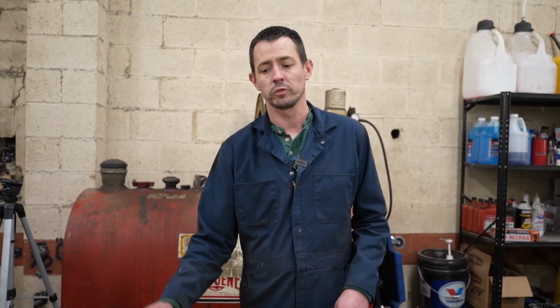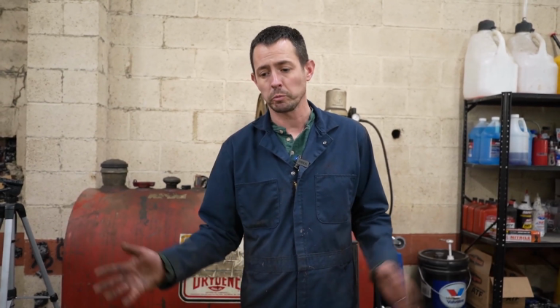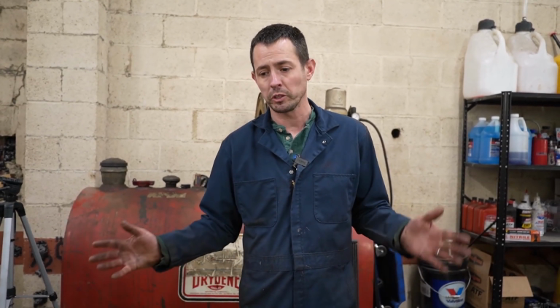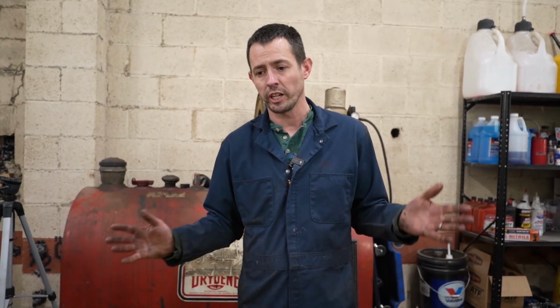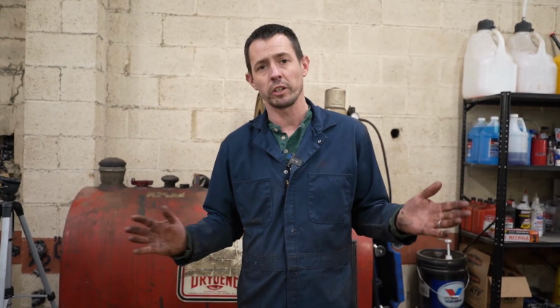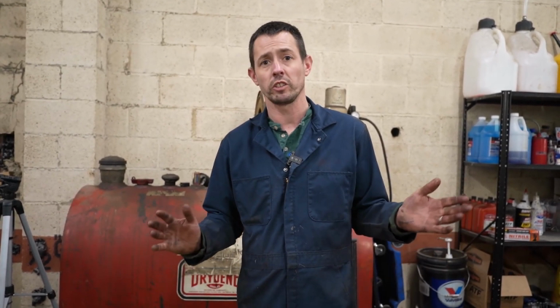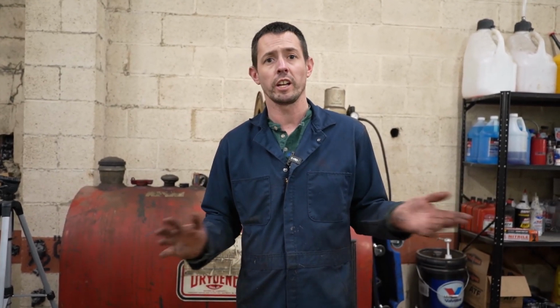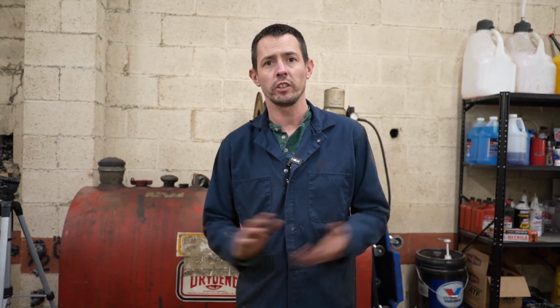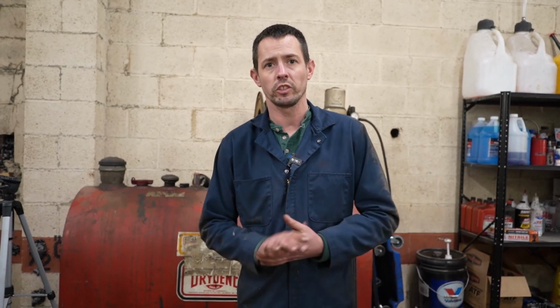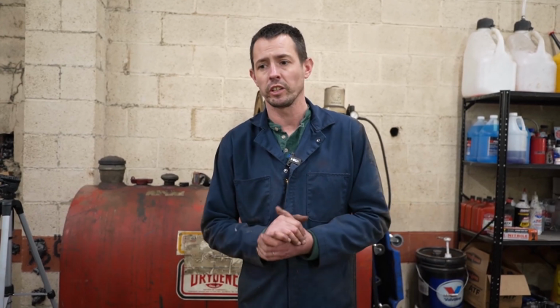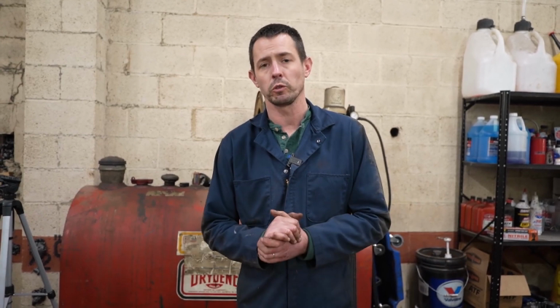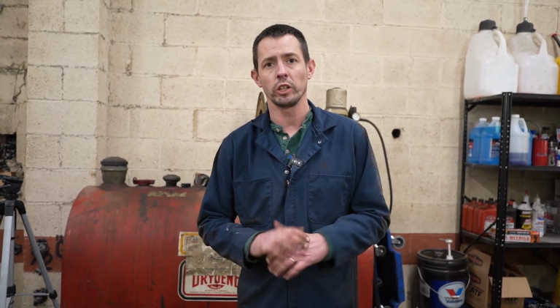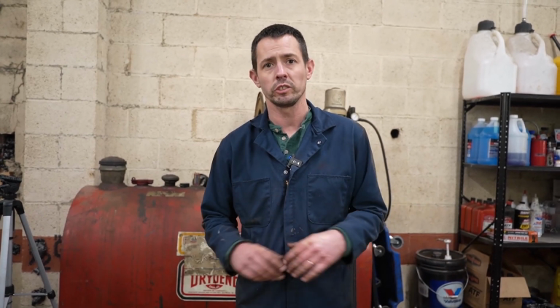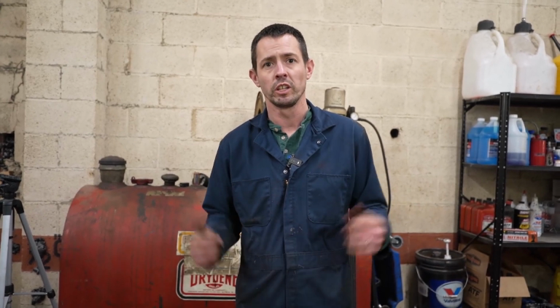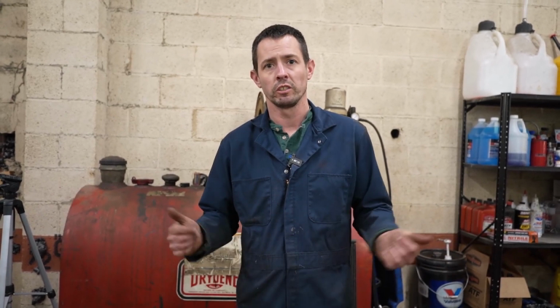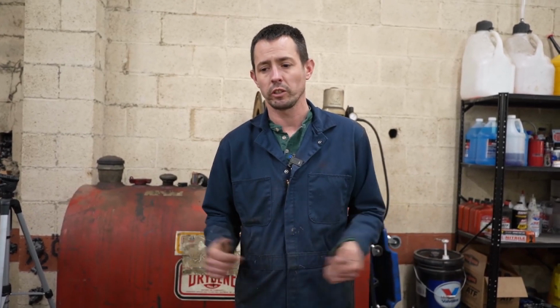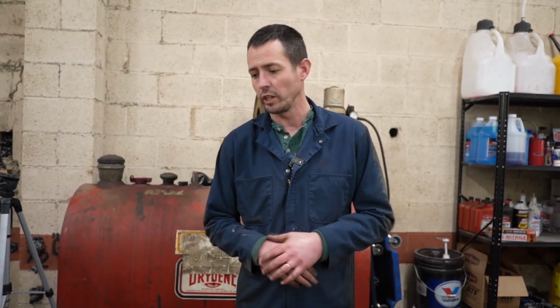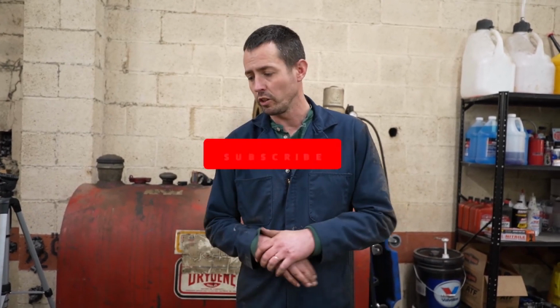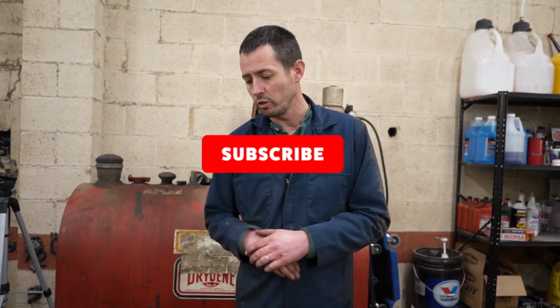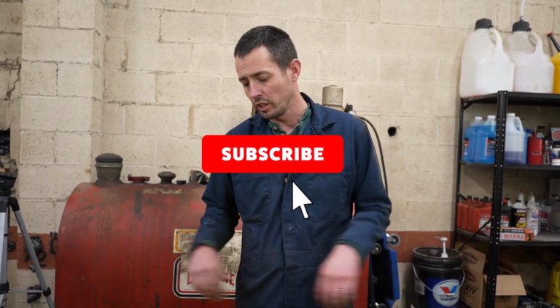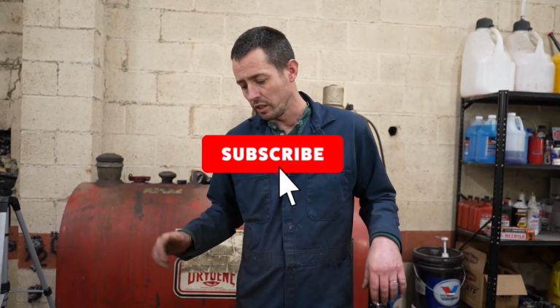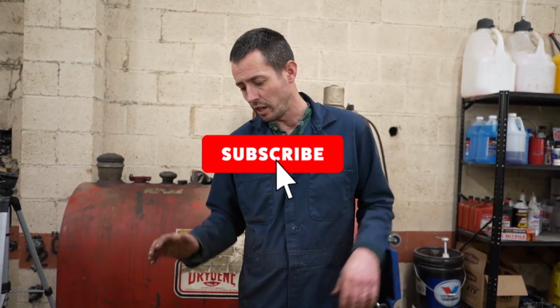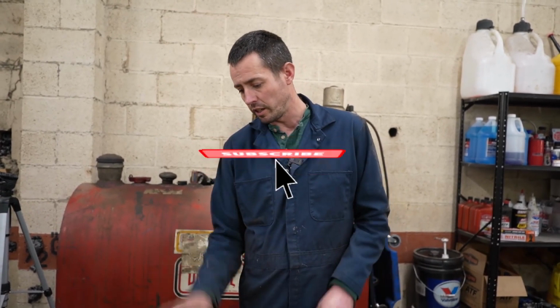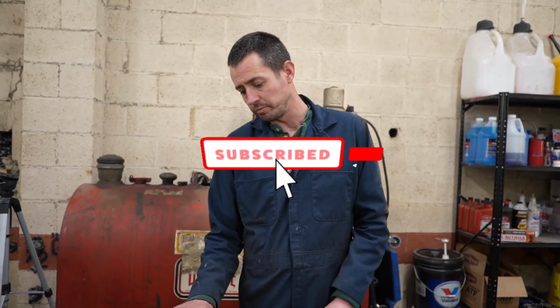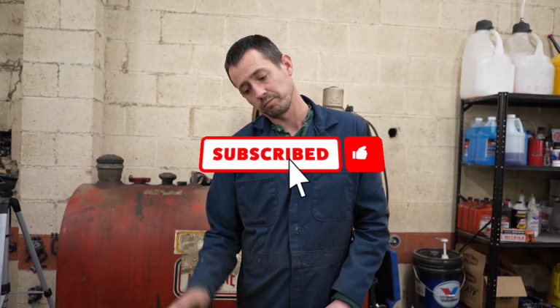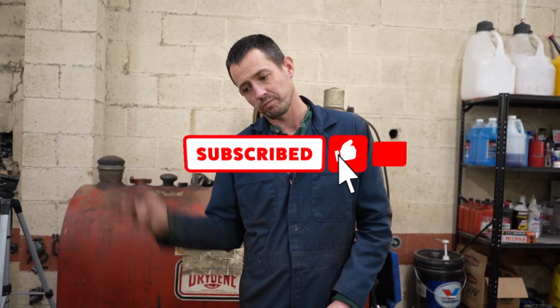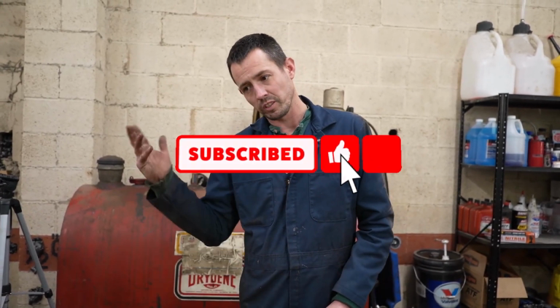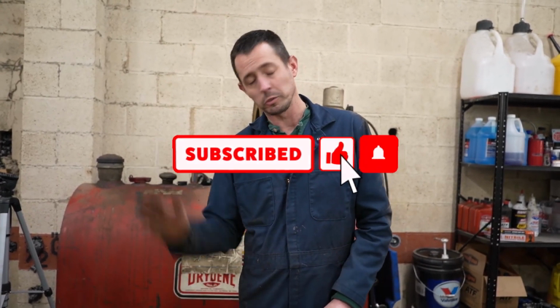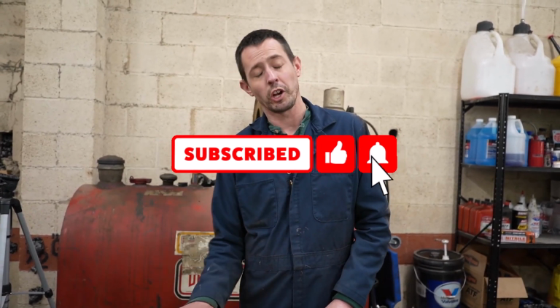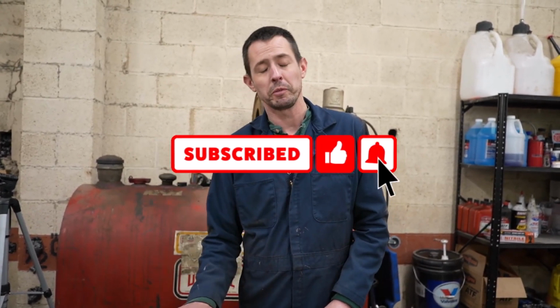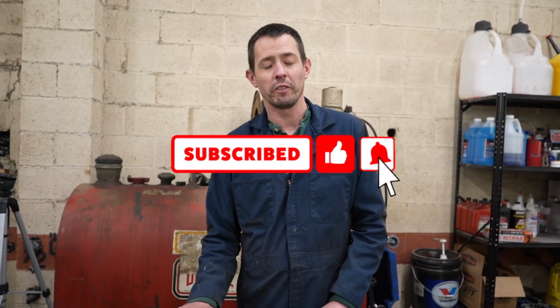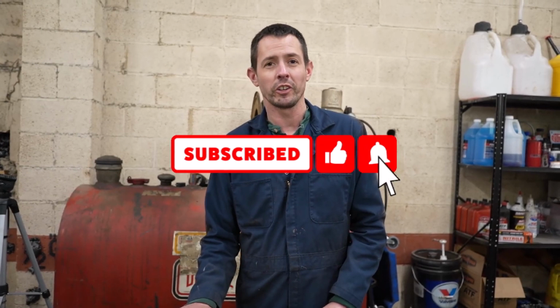That's pretty much all I've got for today, guys. Thanks for watching. Like the video and subscribe if you haven't already.